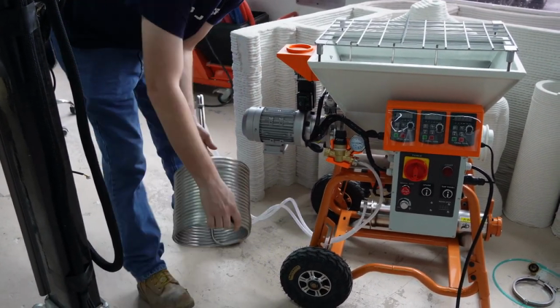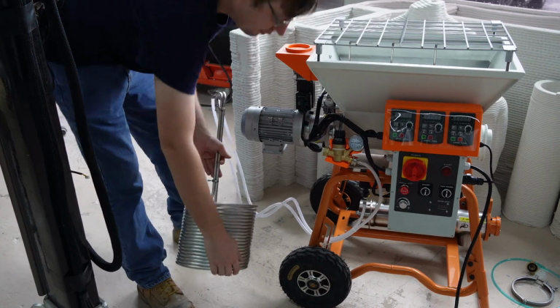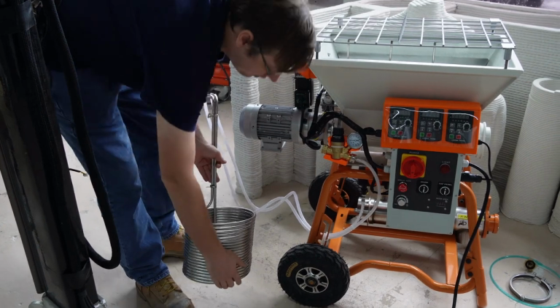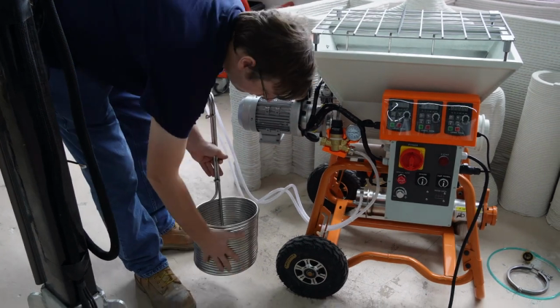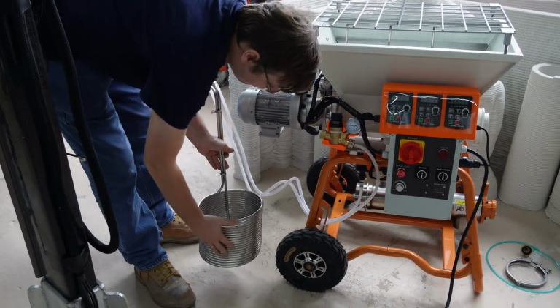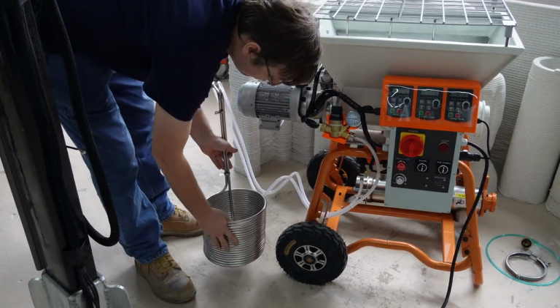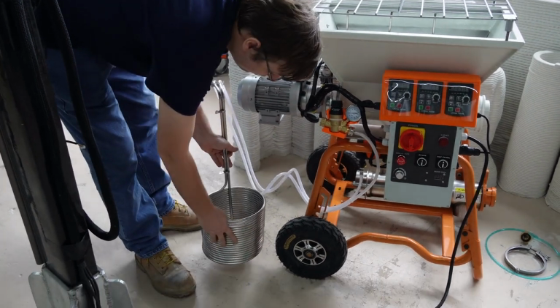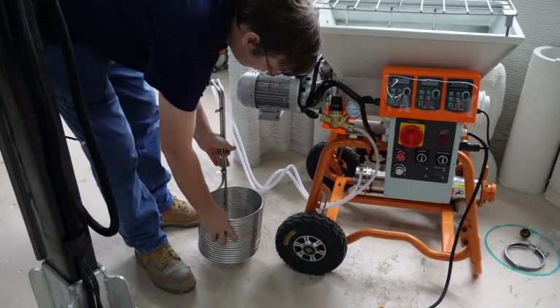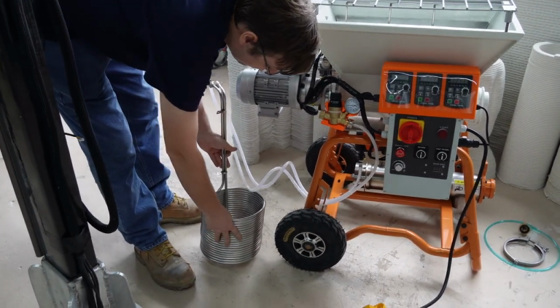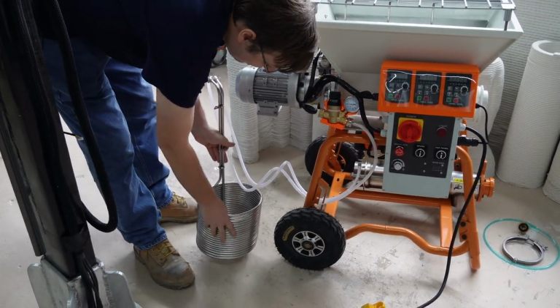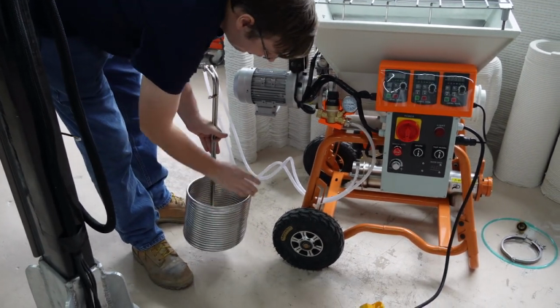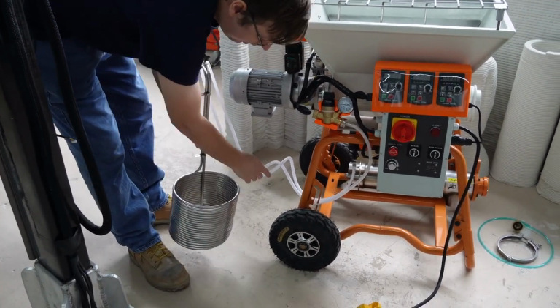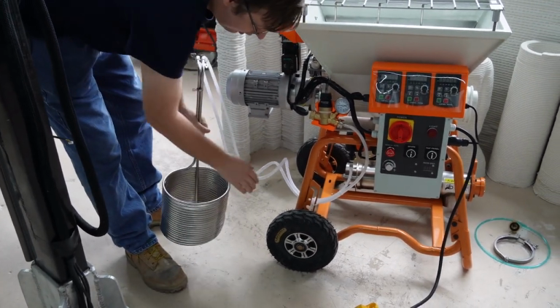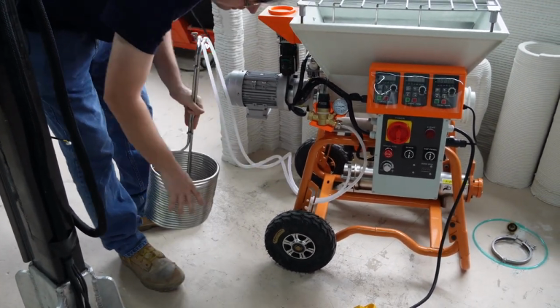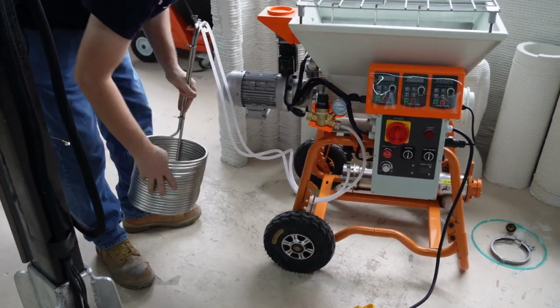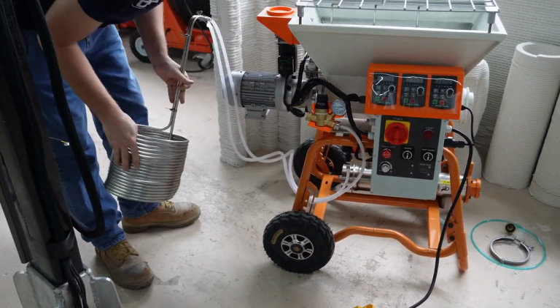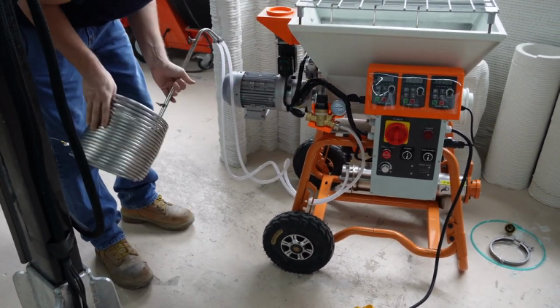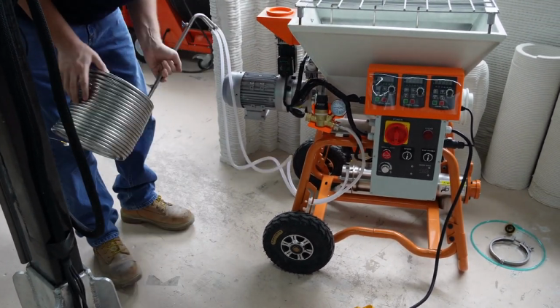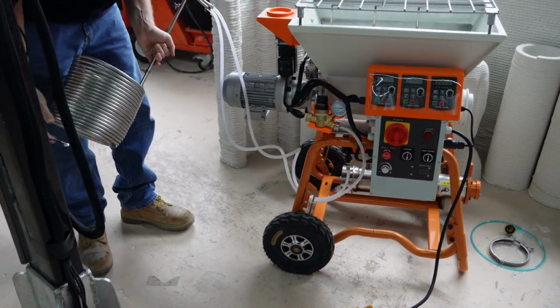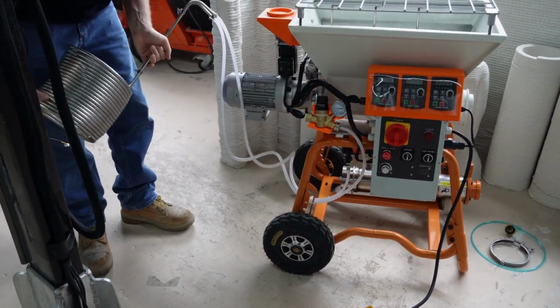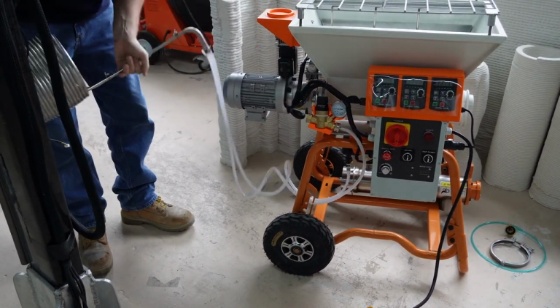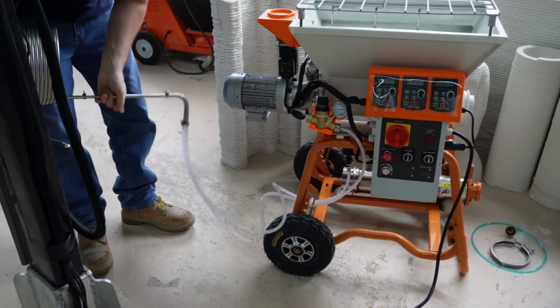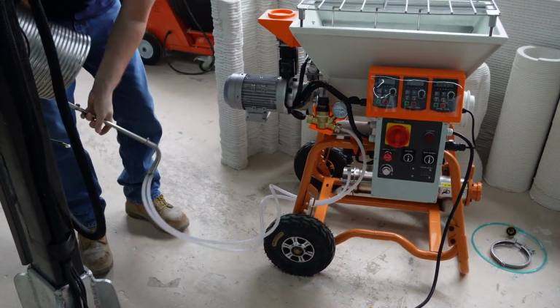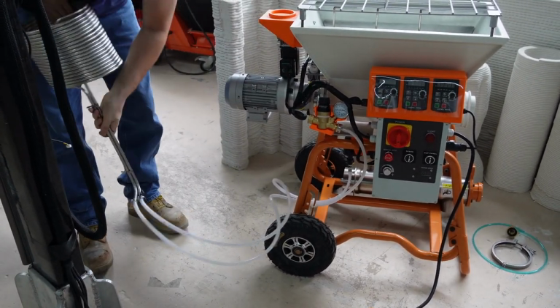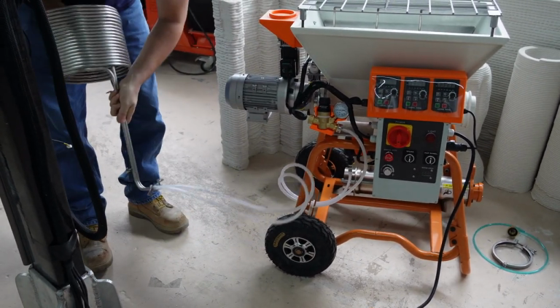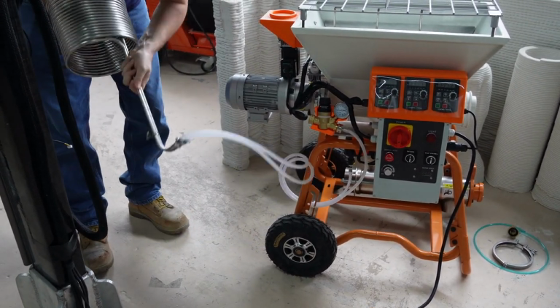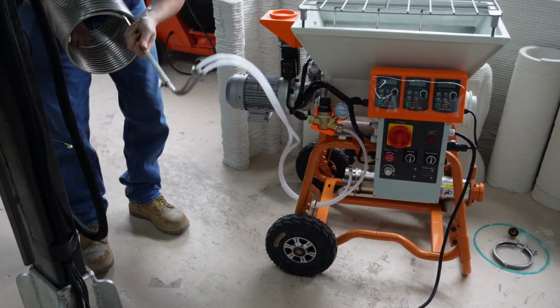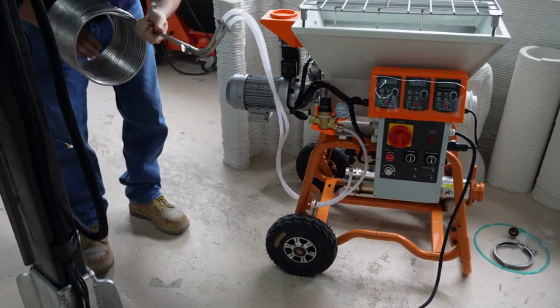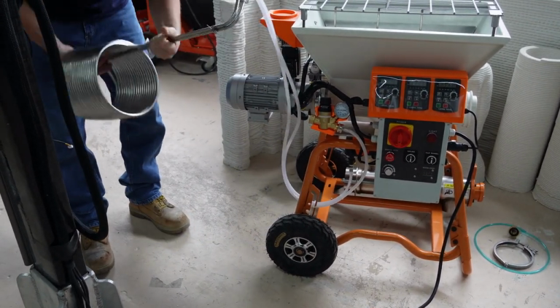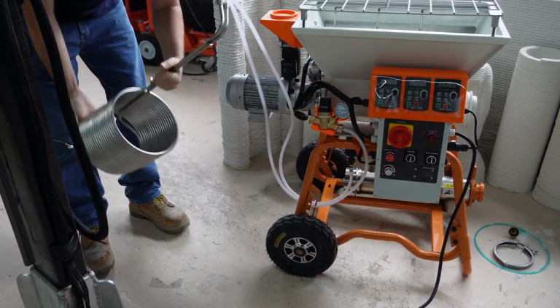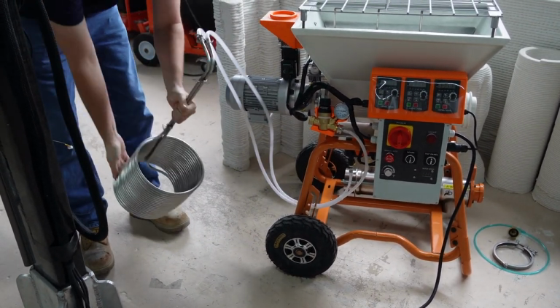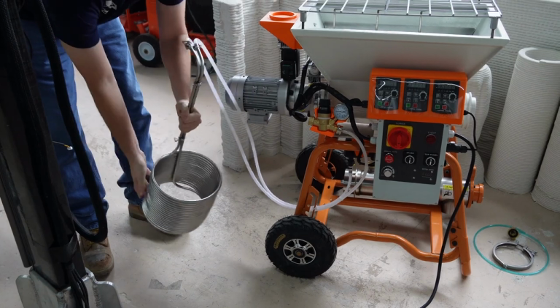Next, take off the water chilling coil. This coil will be used to cool down the temperature of the water being used by the mixer.